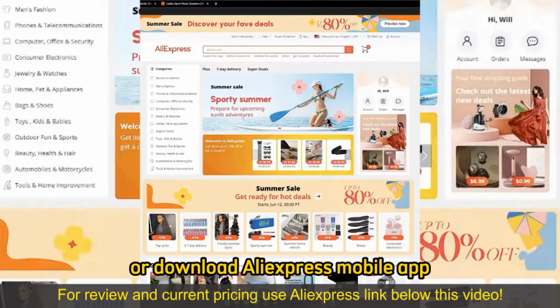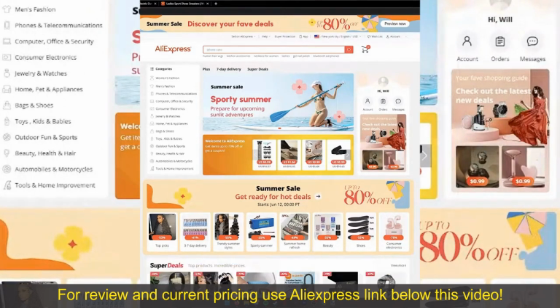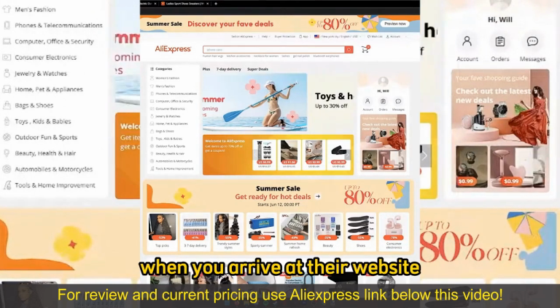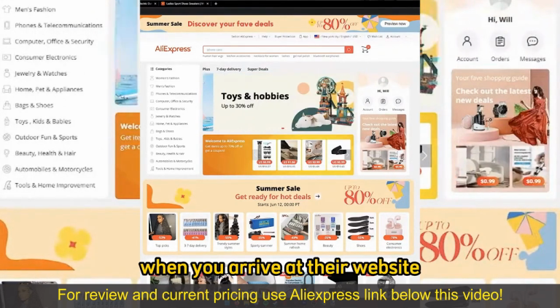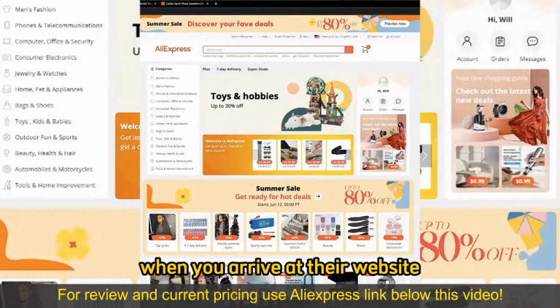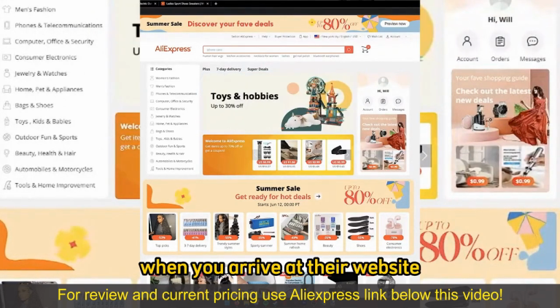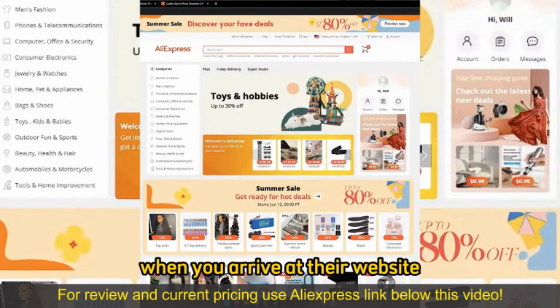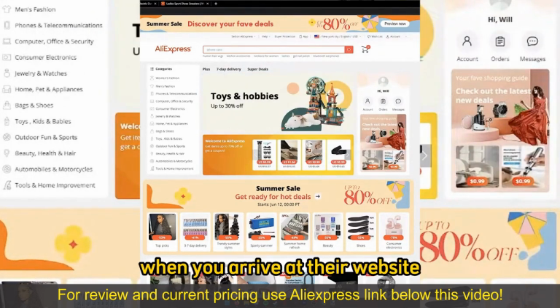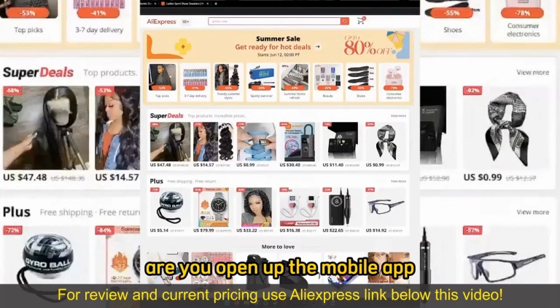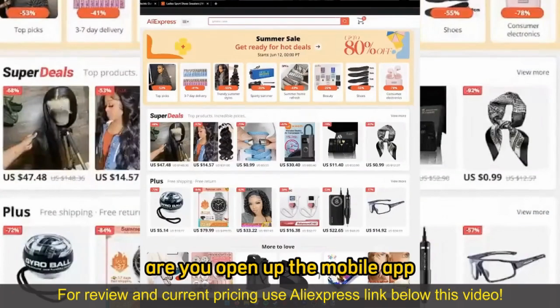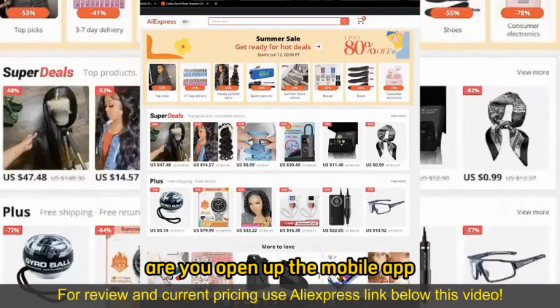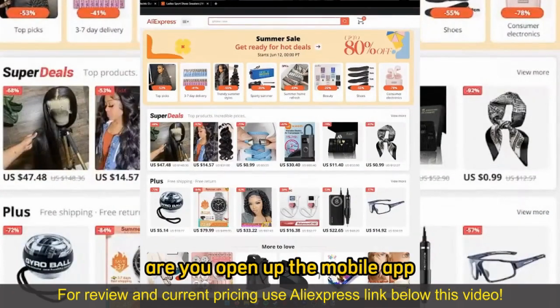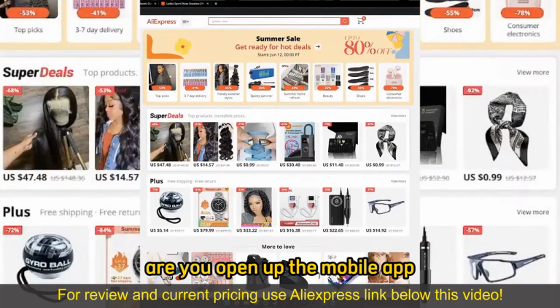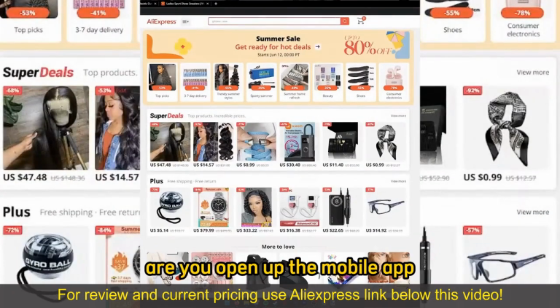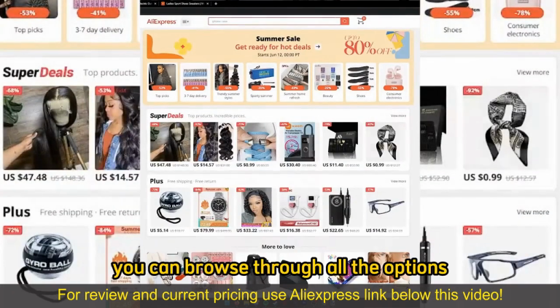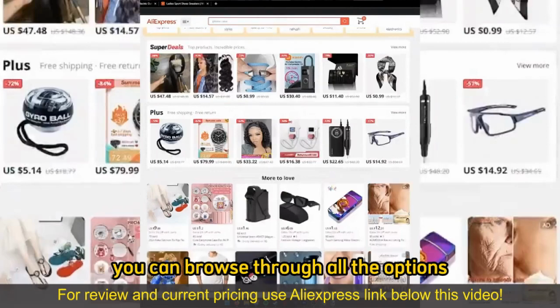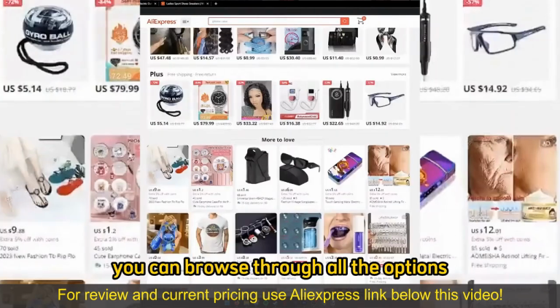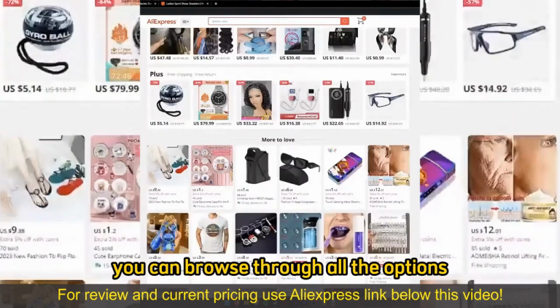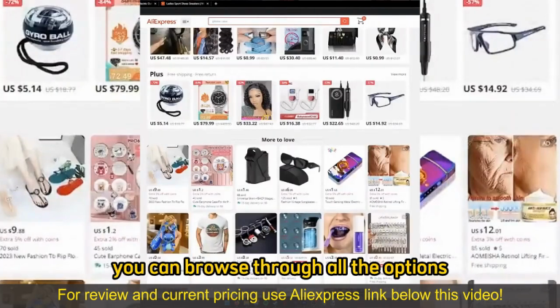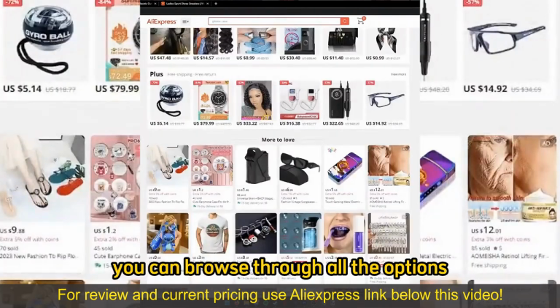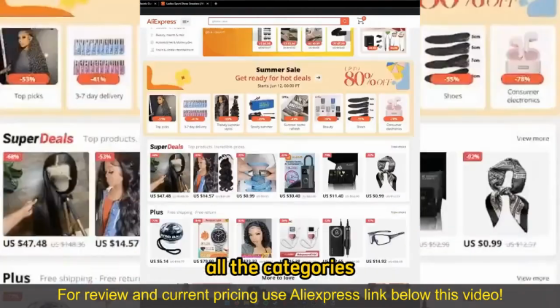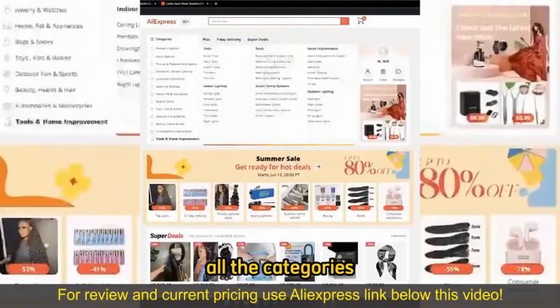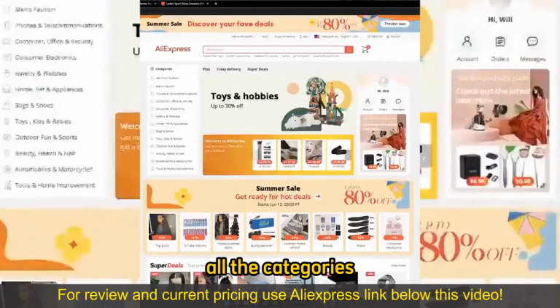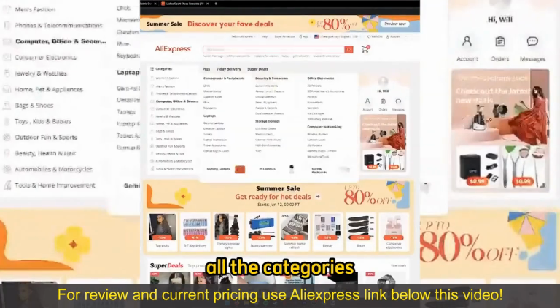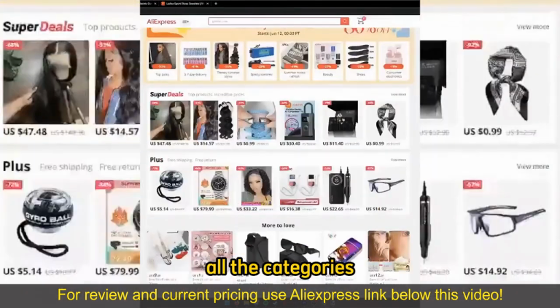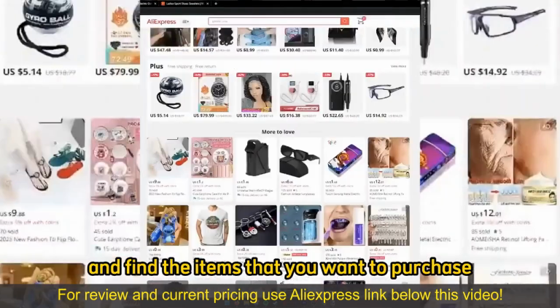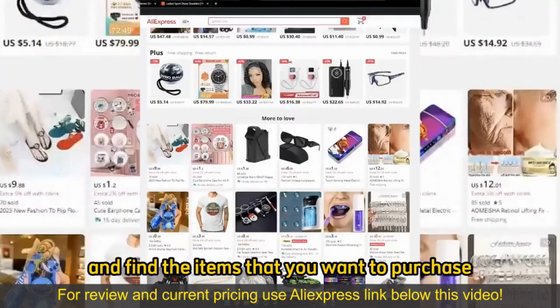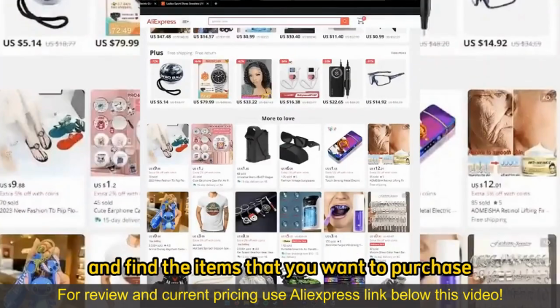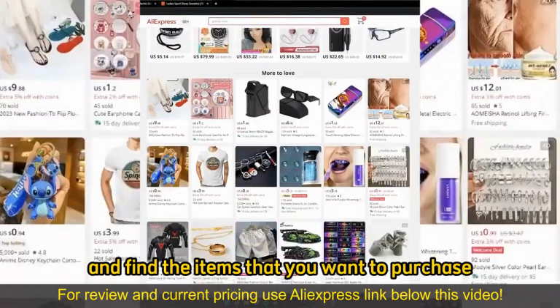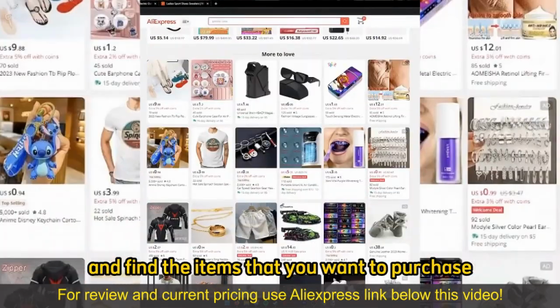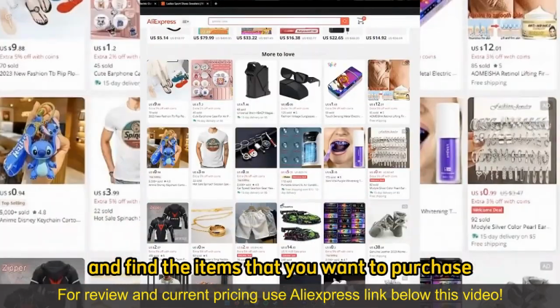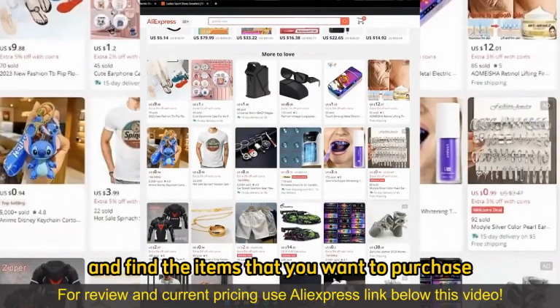When you arrive at their website or you open up the mobile app, you can browse through all the options, all the categories and find the items that you want to purchase.